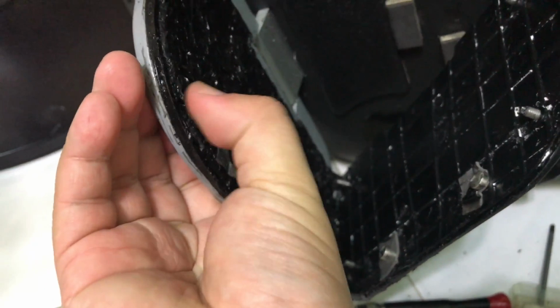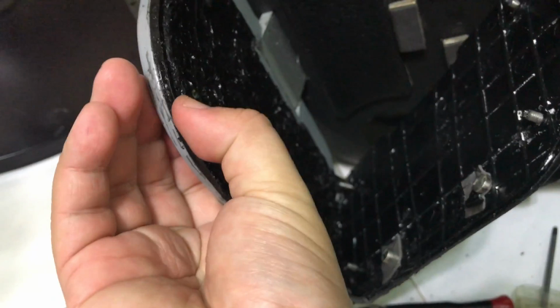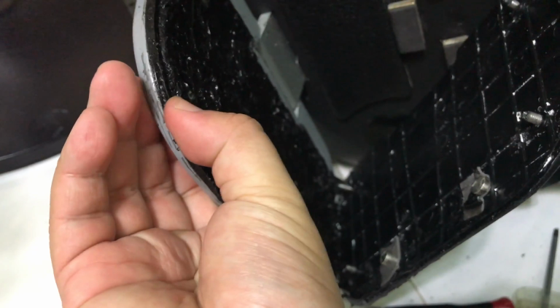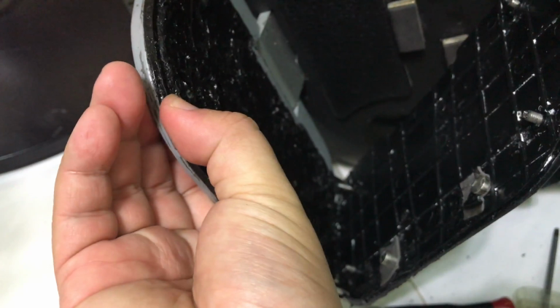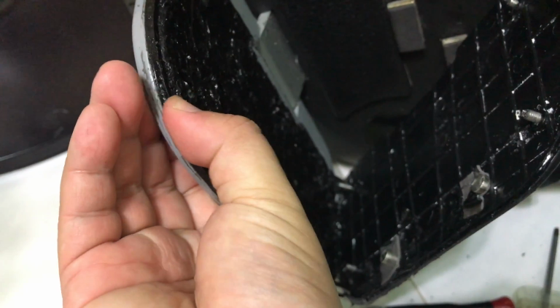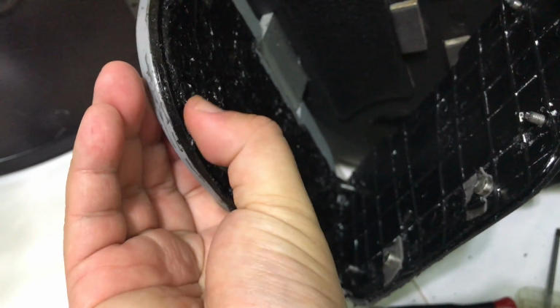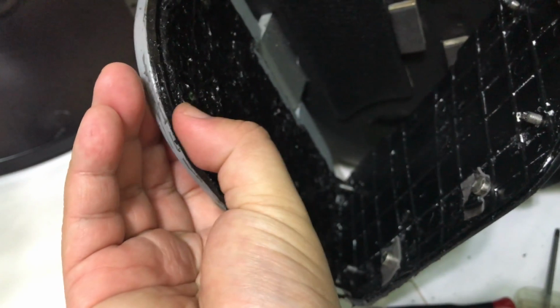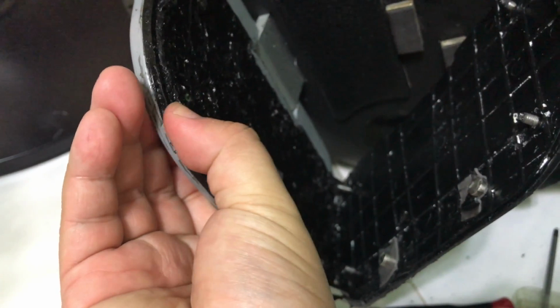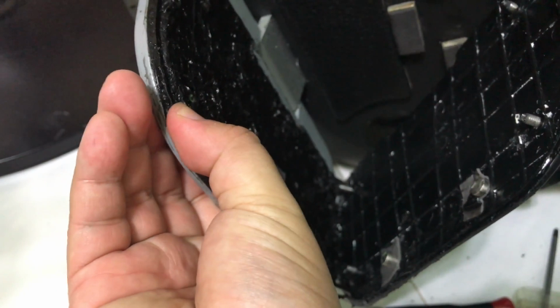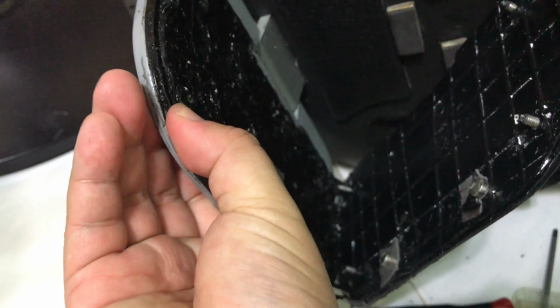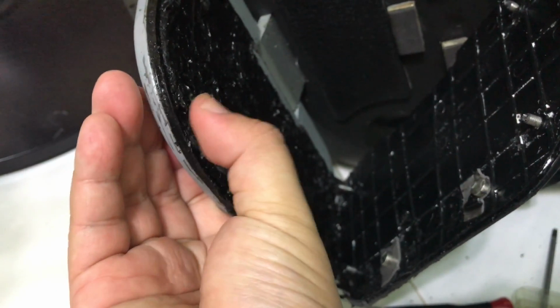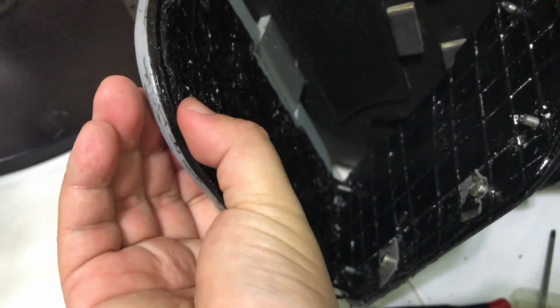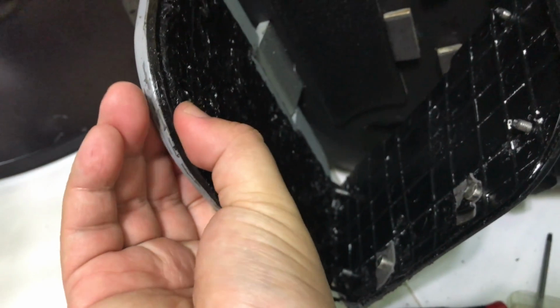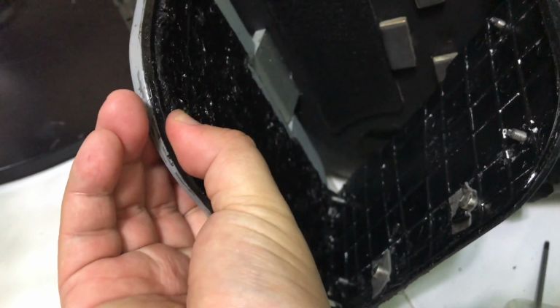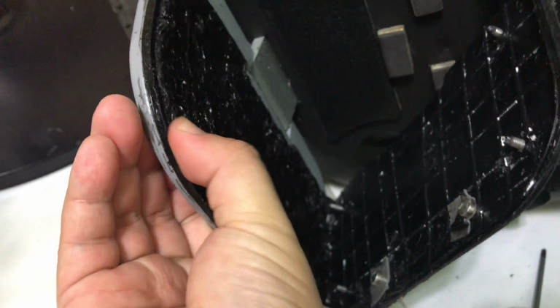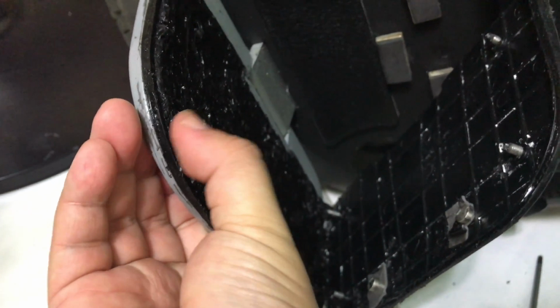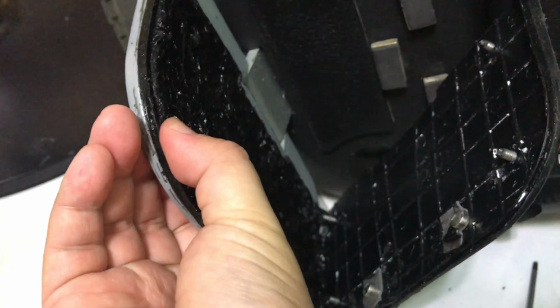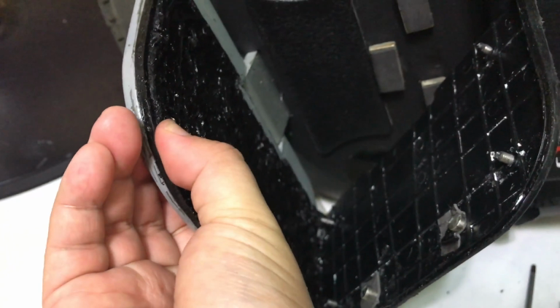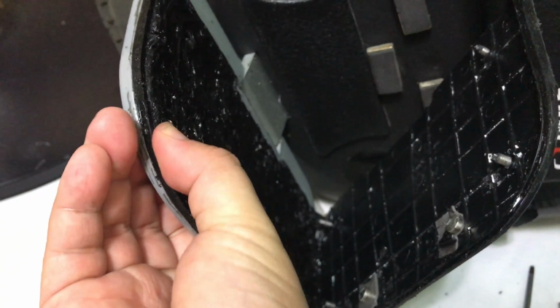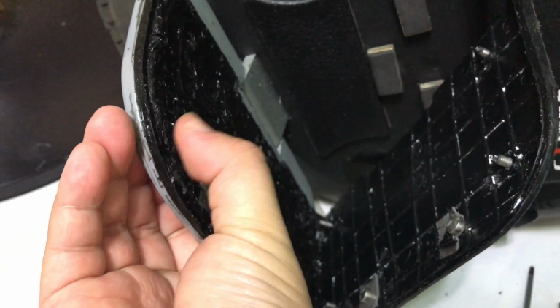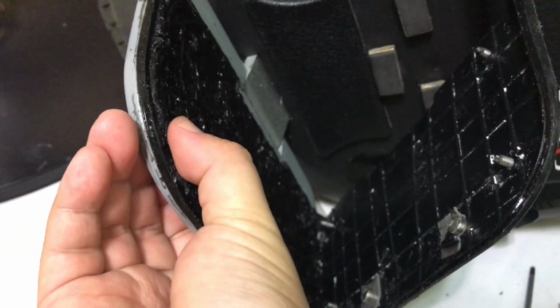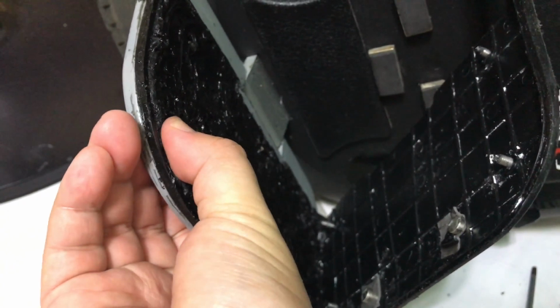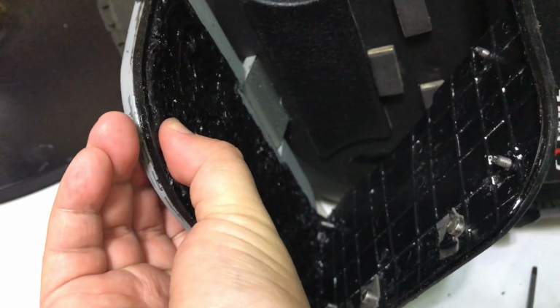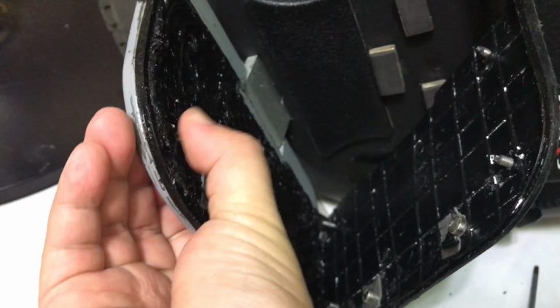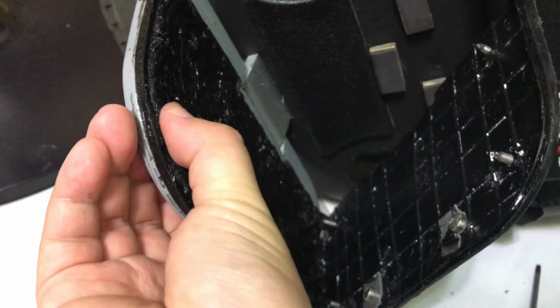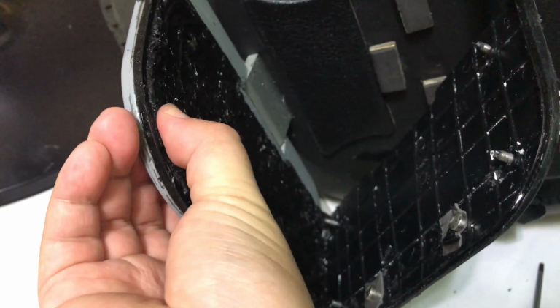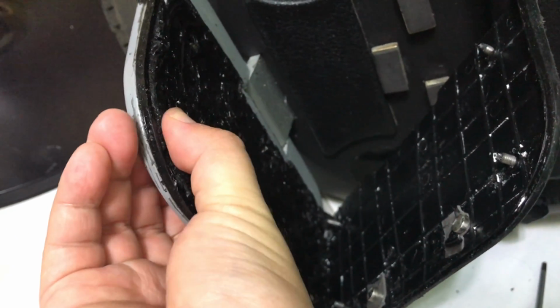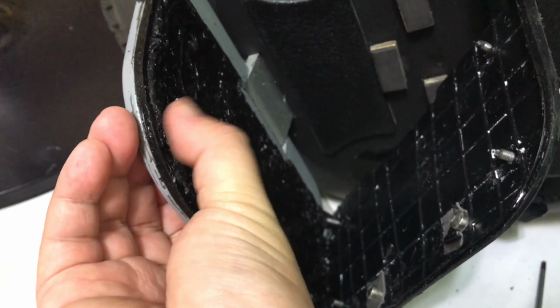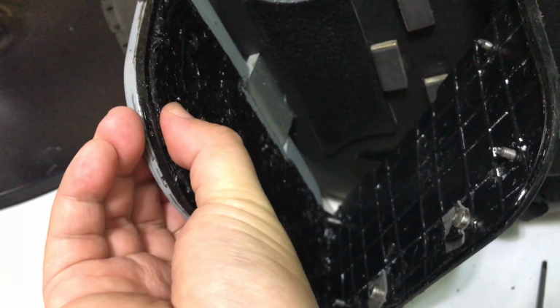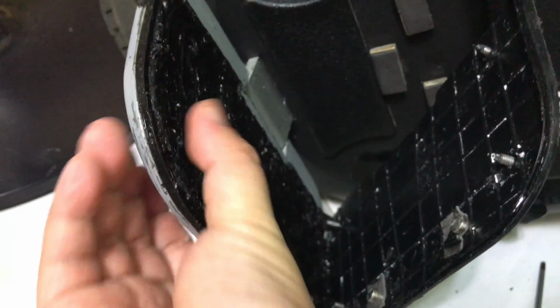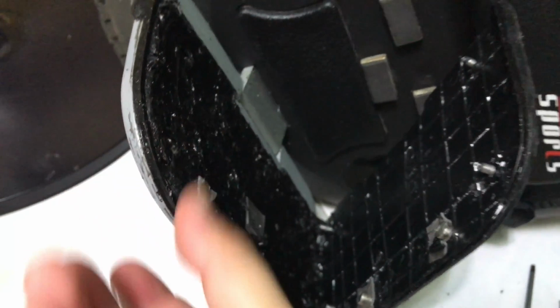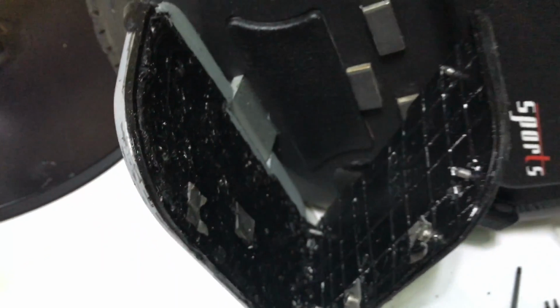Because once it's compressed, it does have a cushion feel. It's very rubbery, very tough.